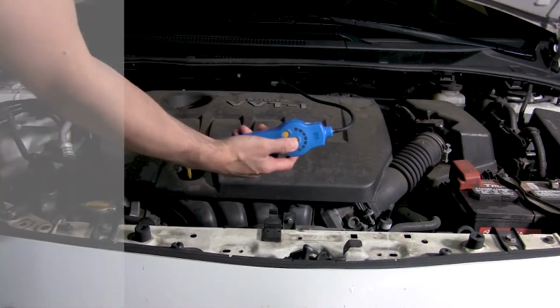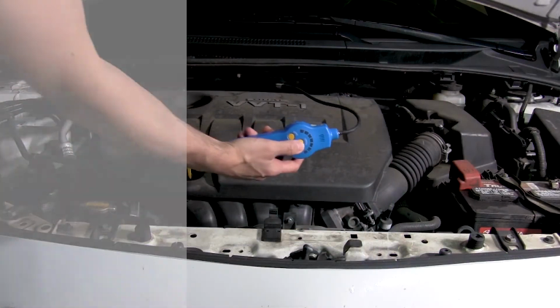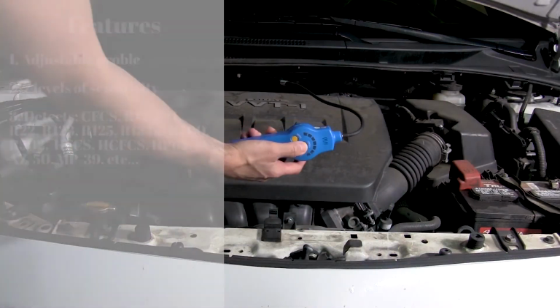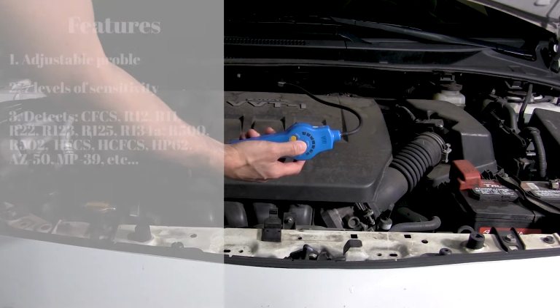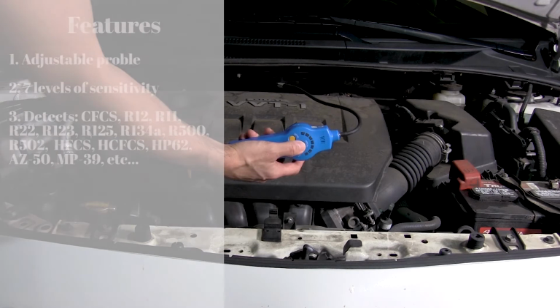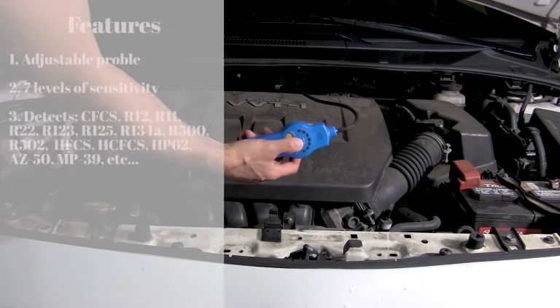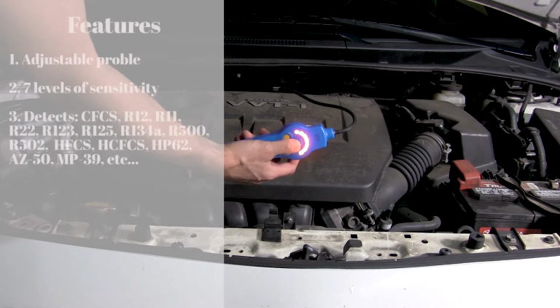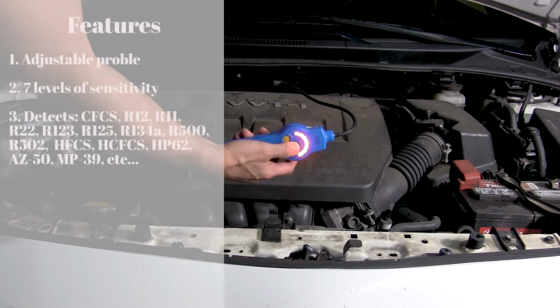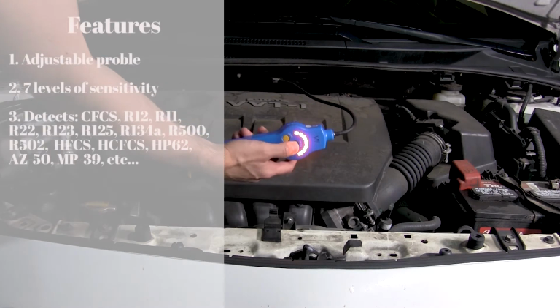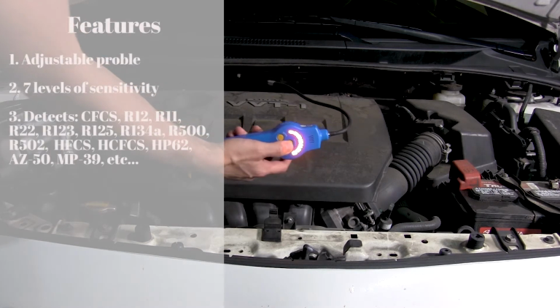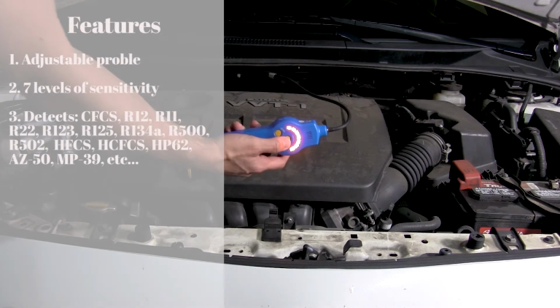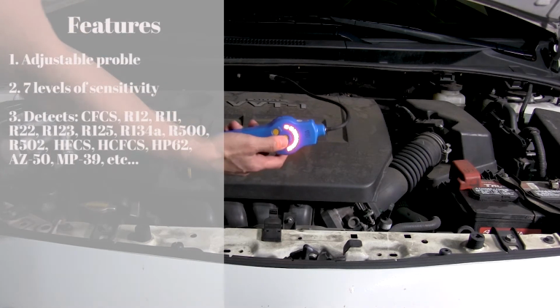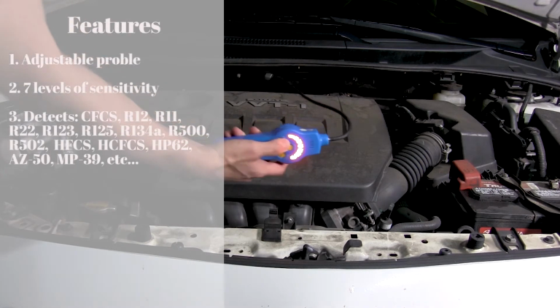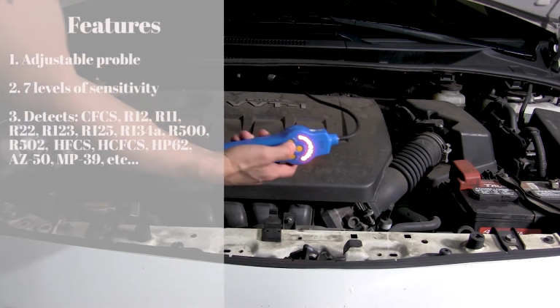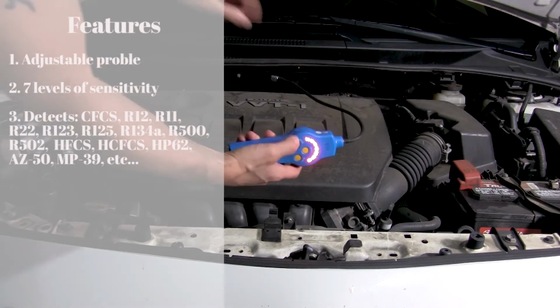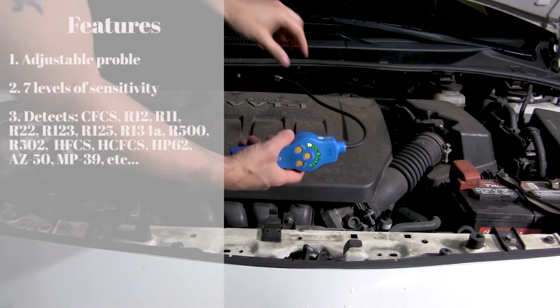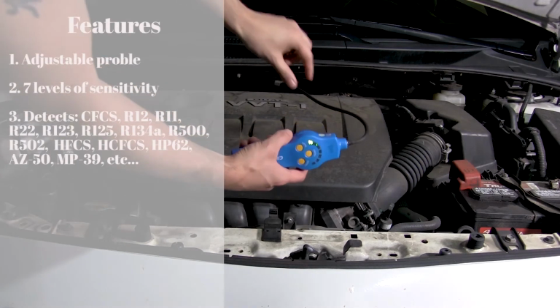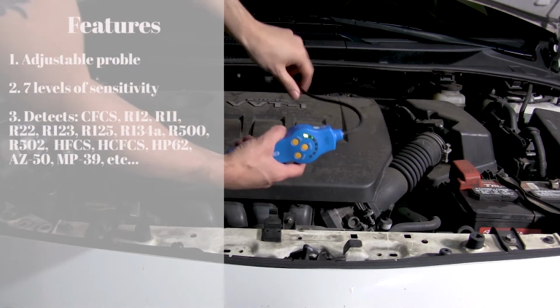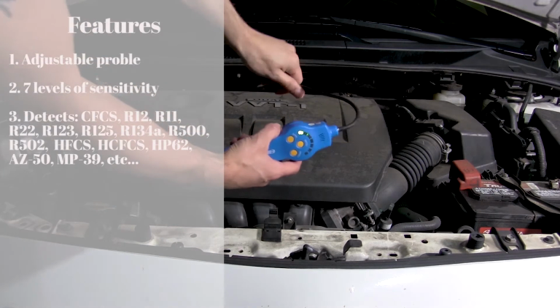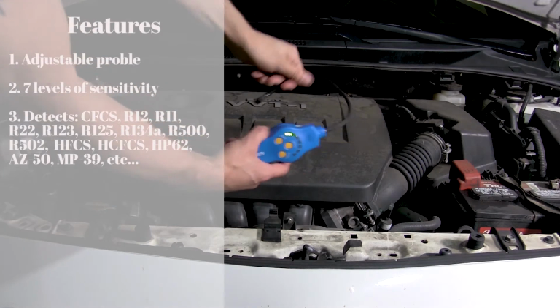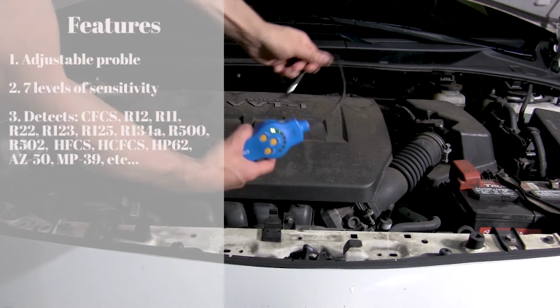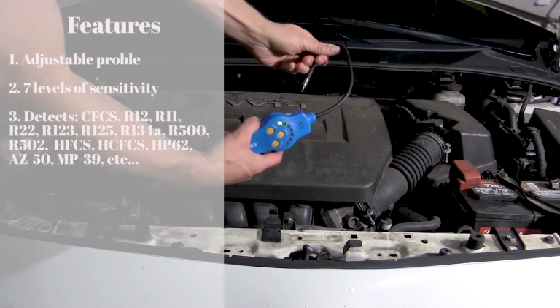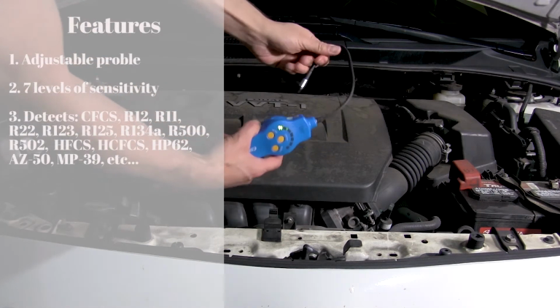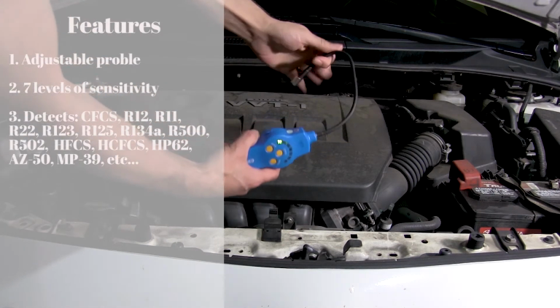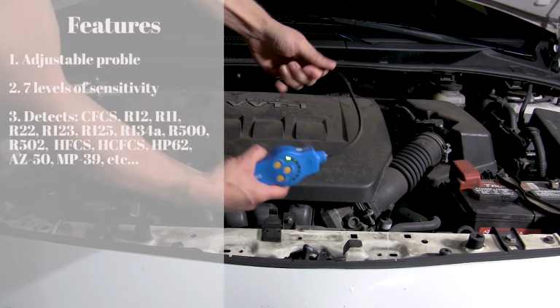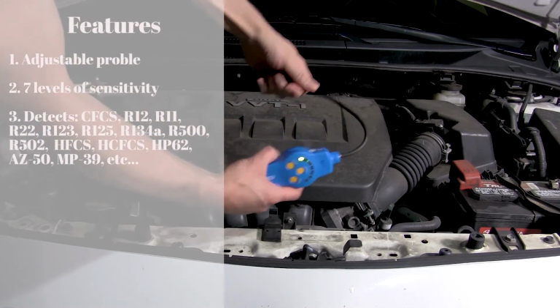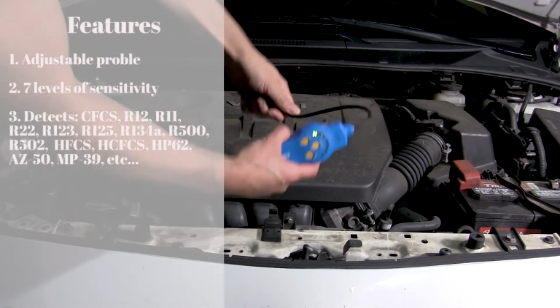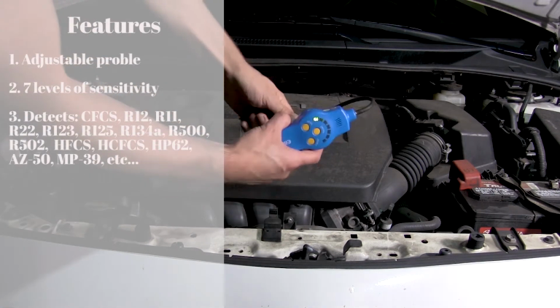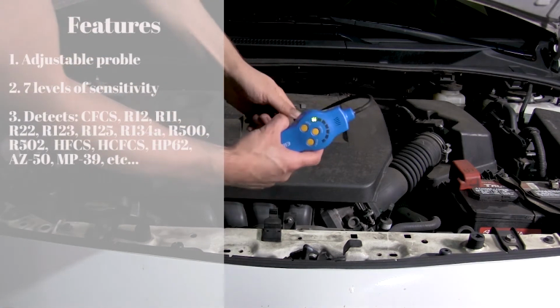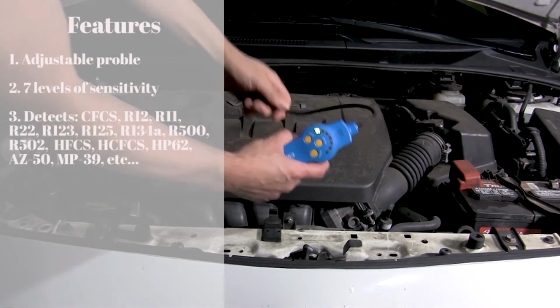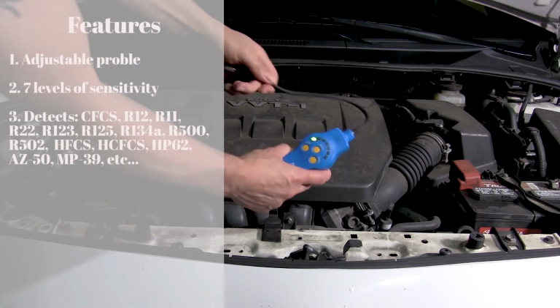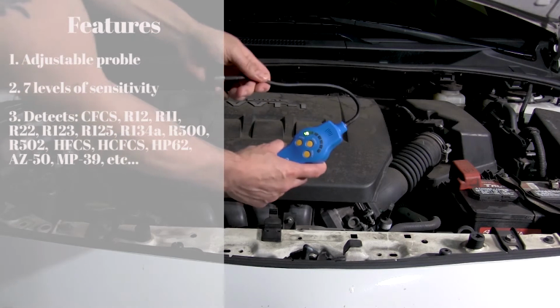Features: adjustable probe, seven levels of sensitivity, and detects CFCs.